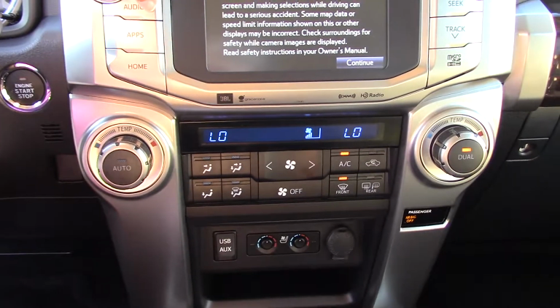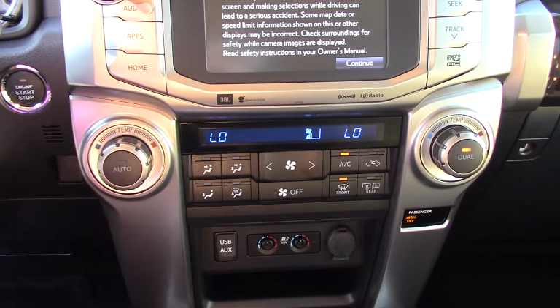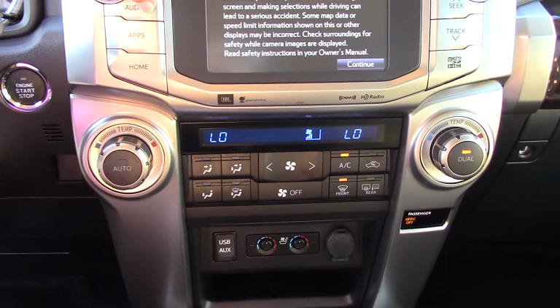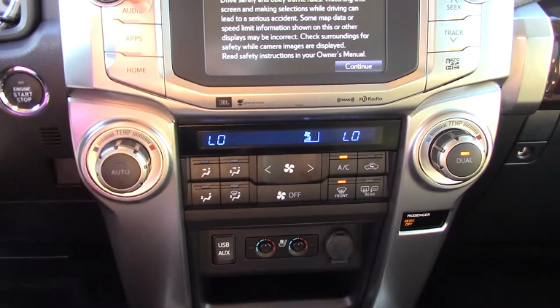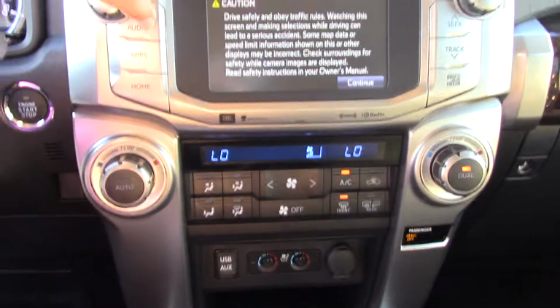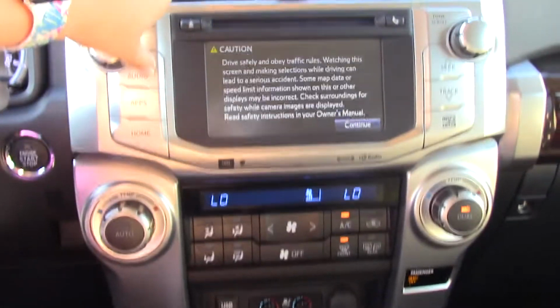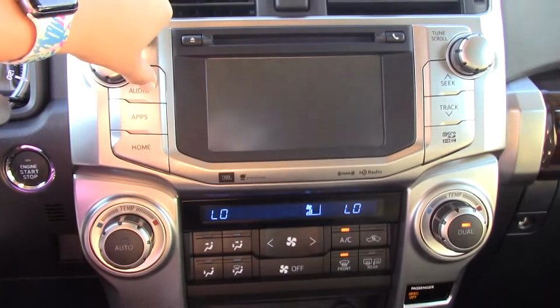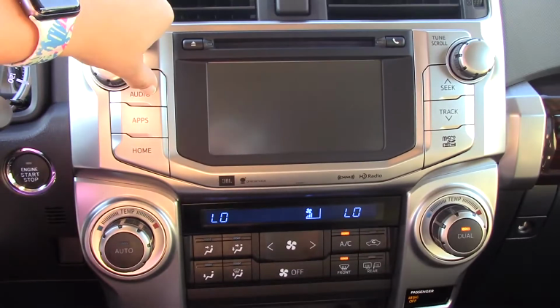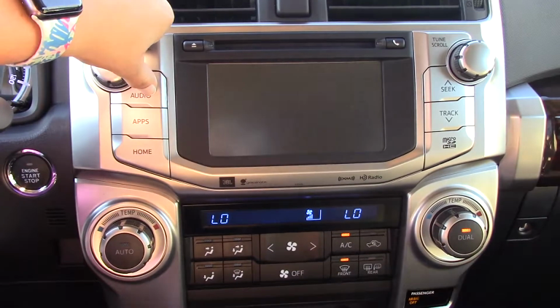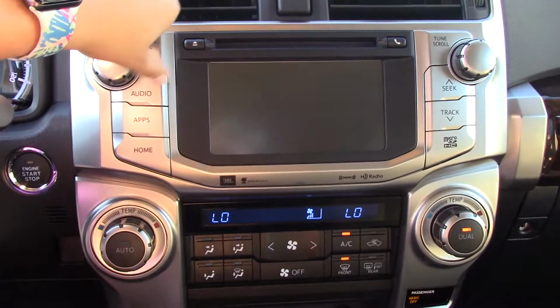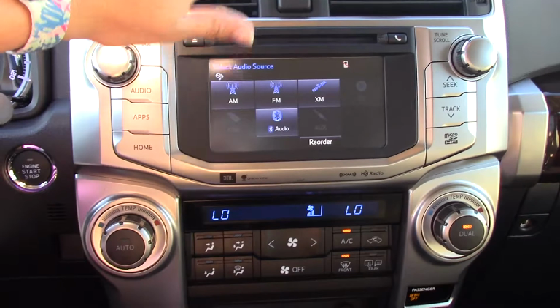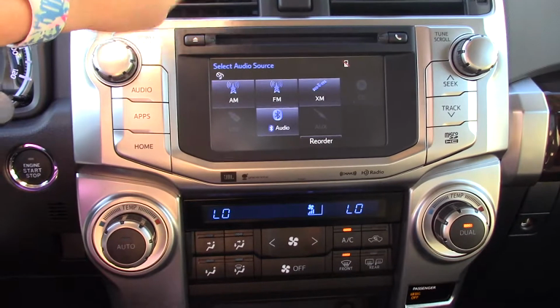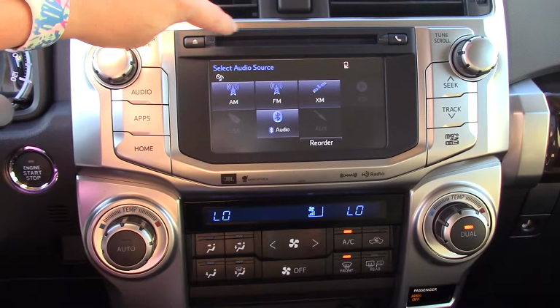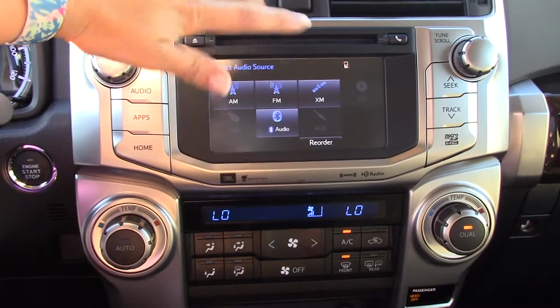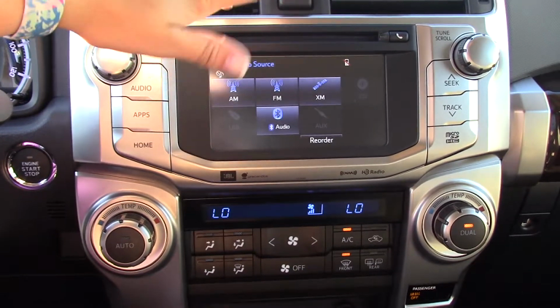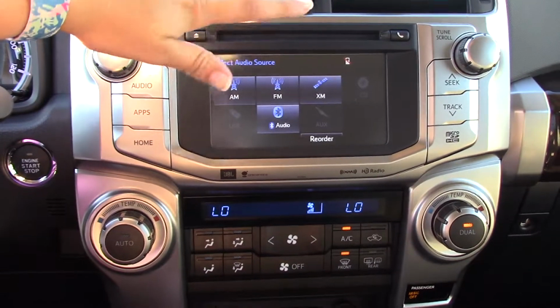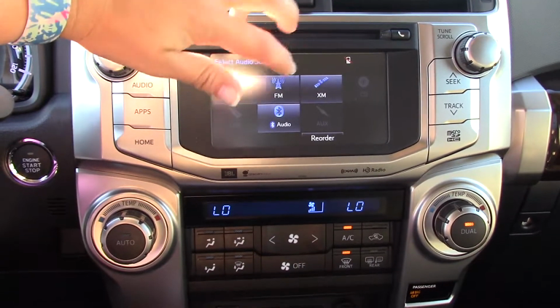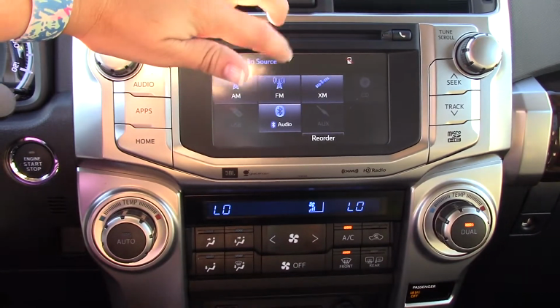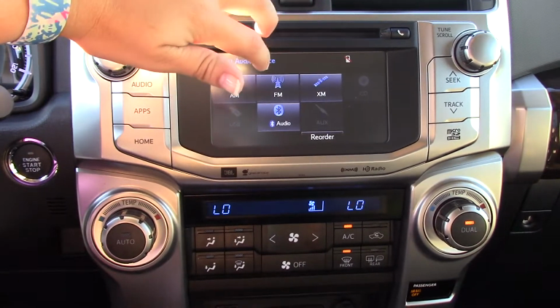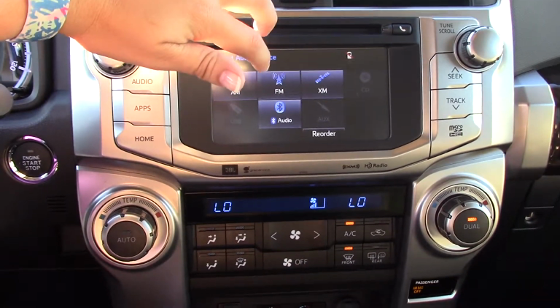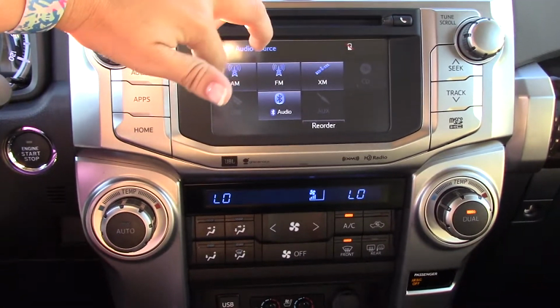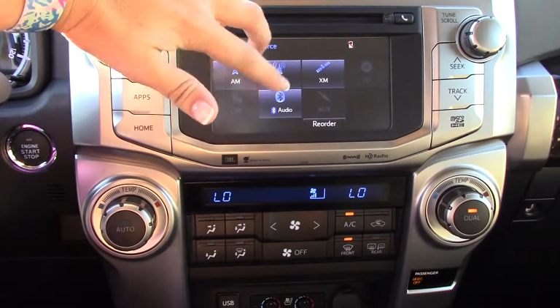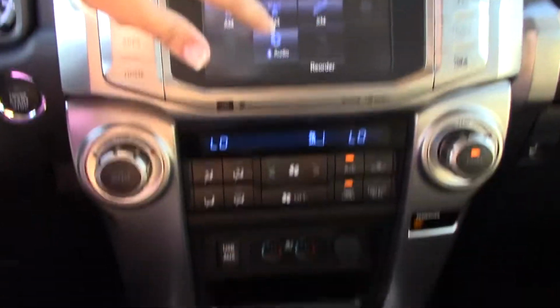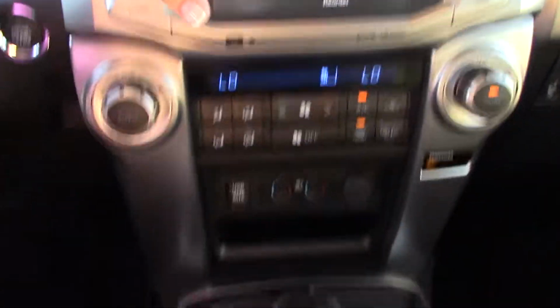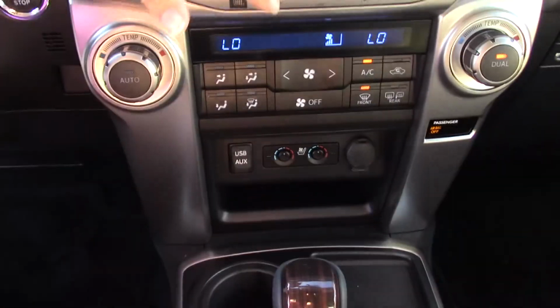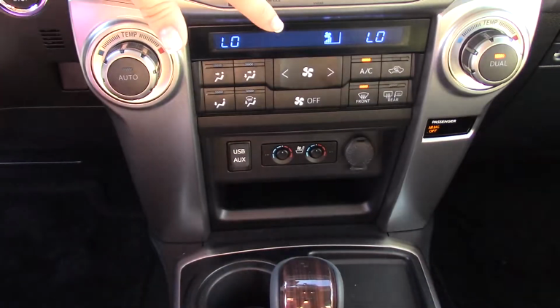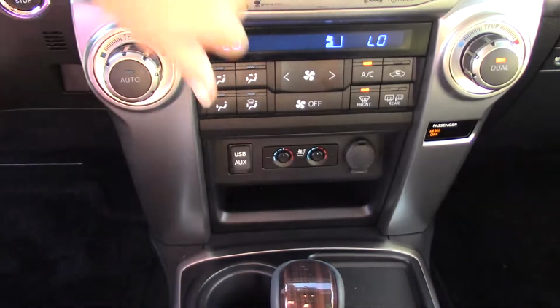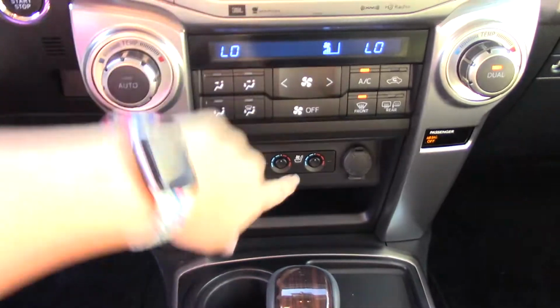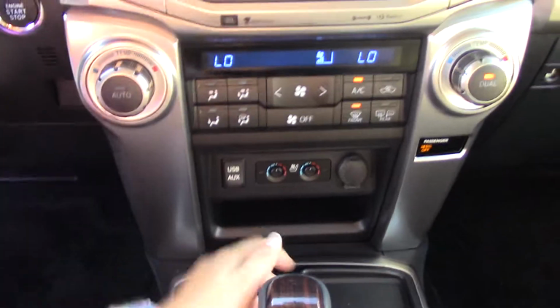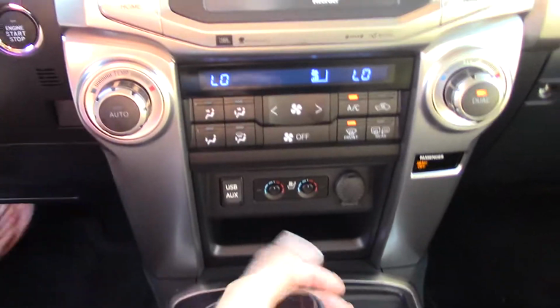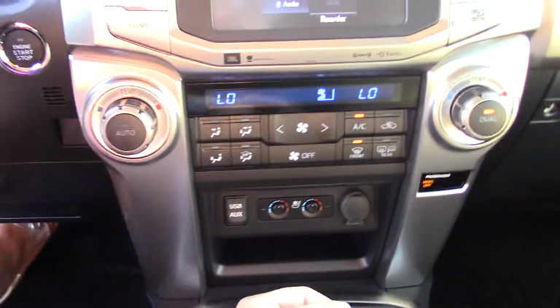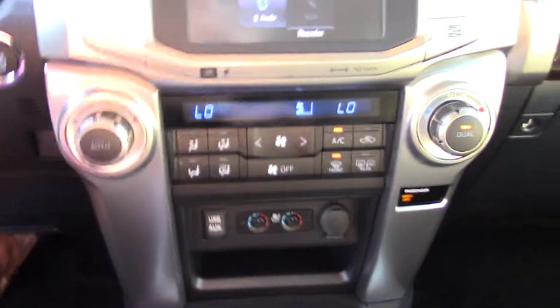Audio controls — you do have your AM/FM radio, CD player, XM, Bluetooth, as well as your USB auxiliary down there with your charging station.